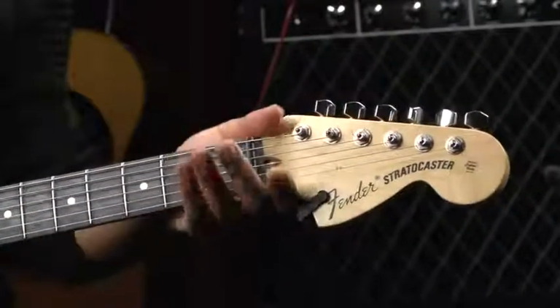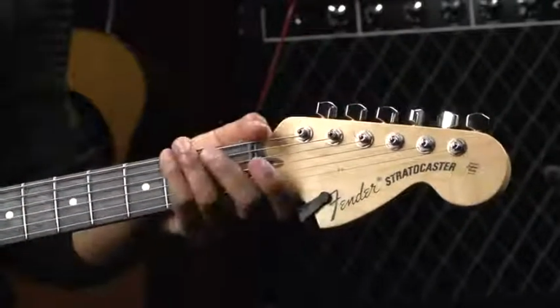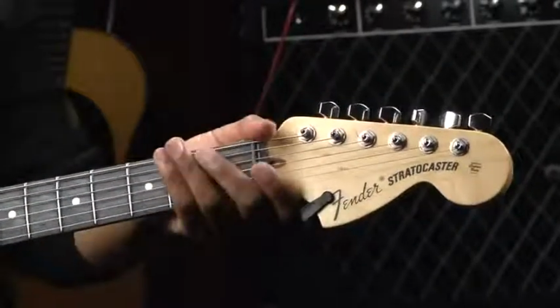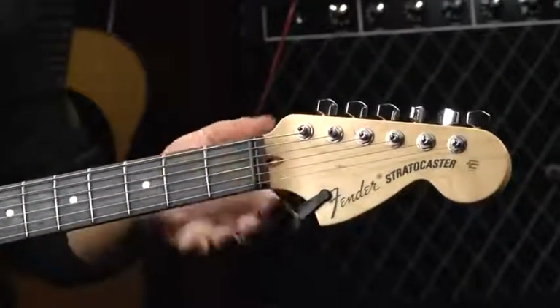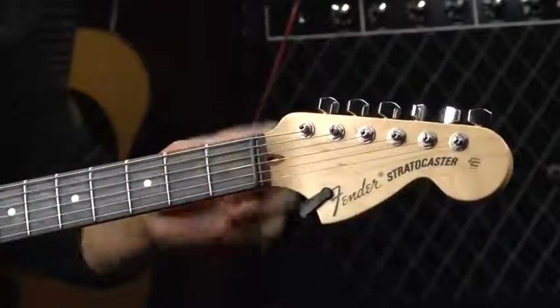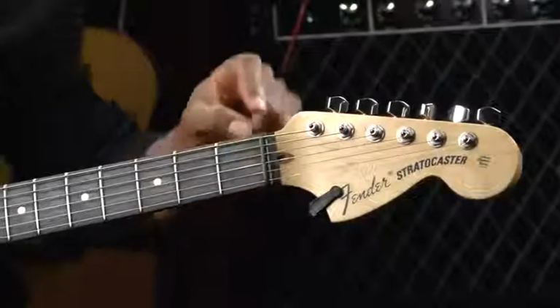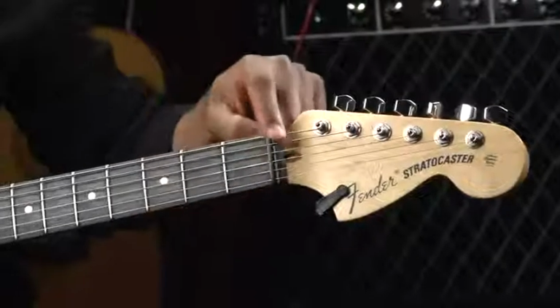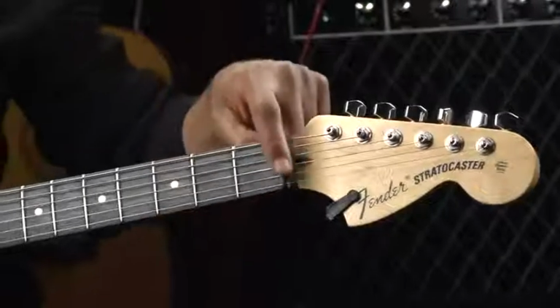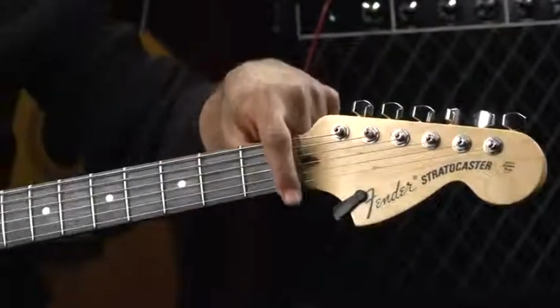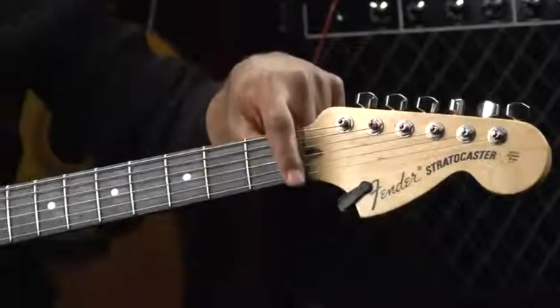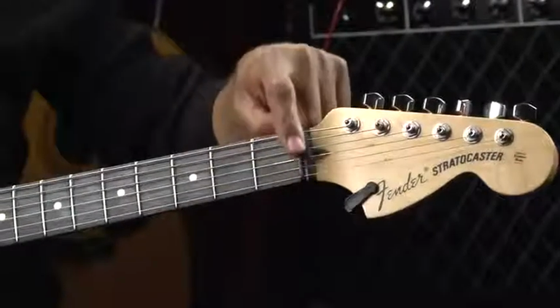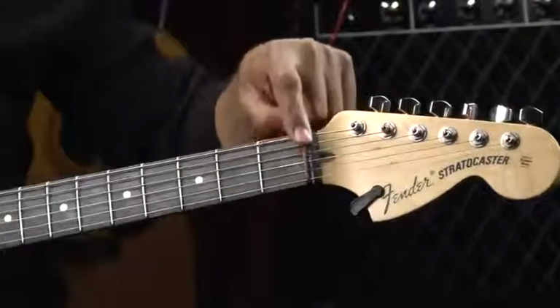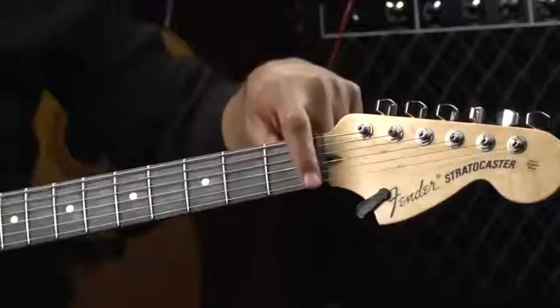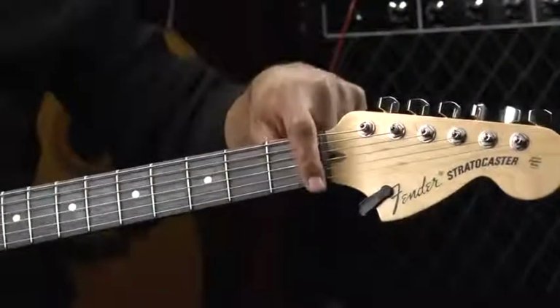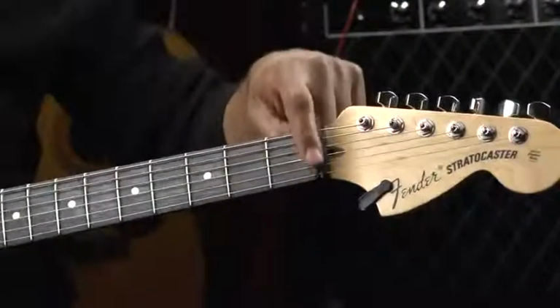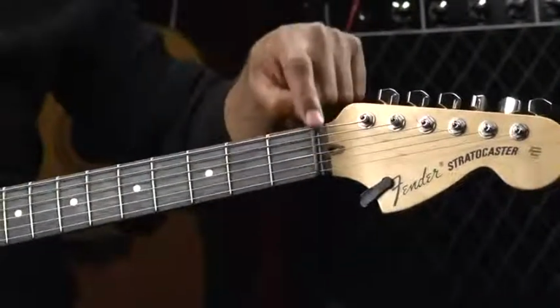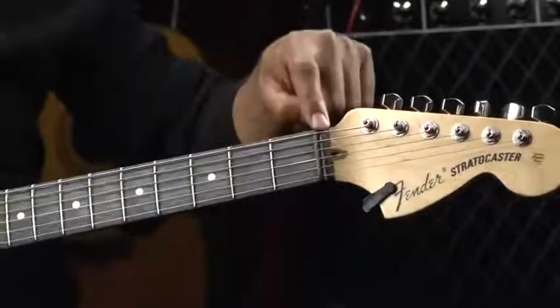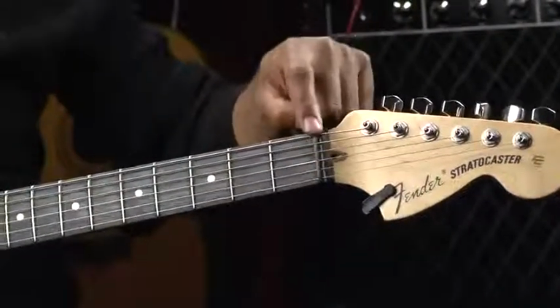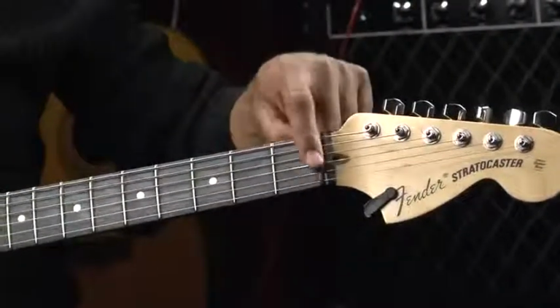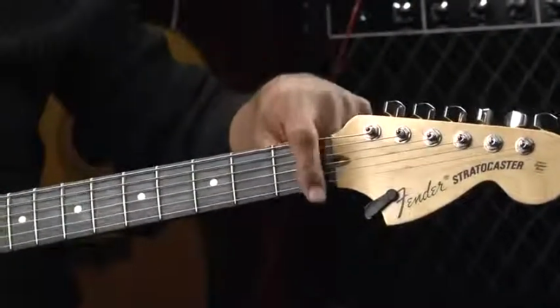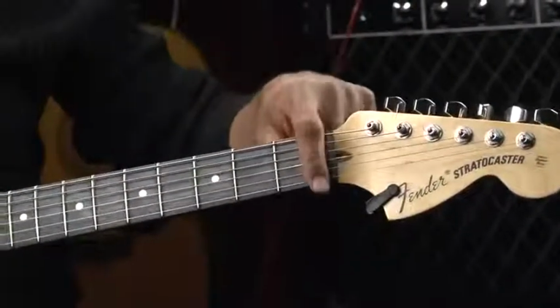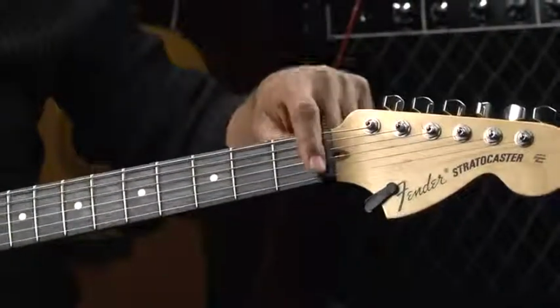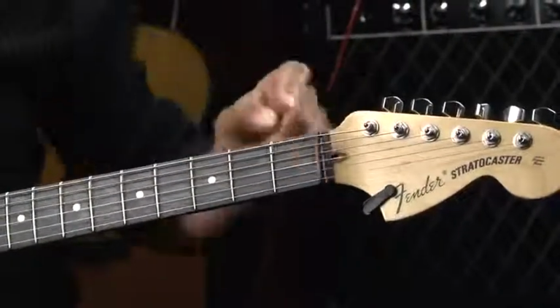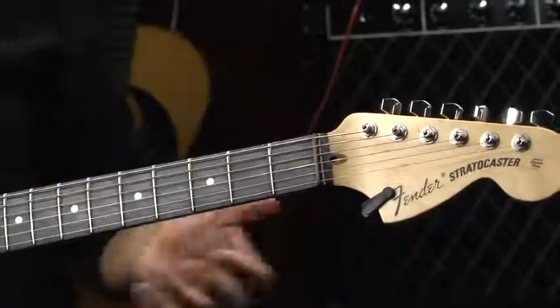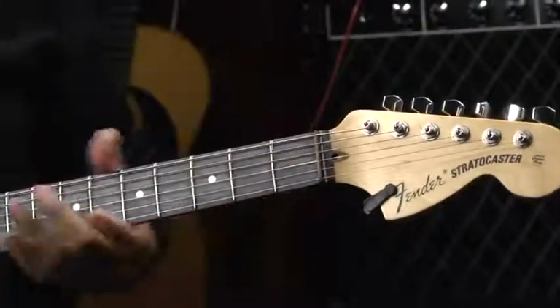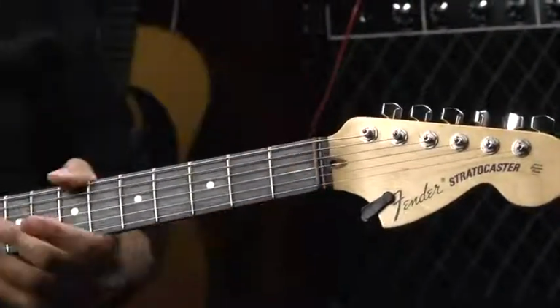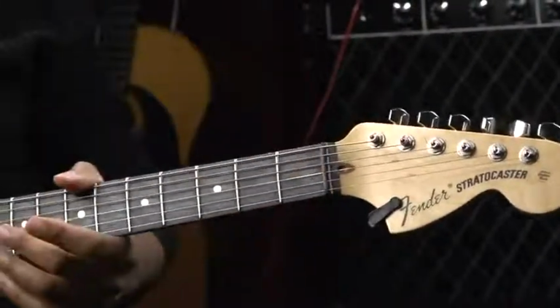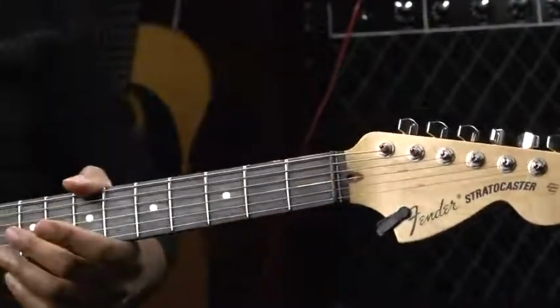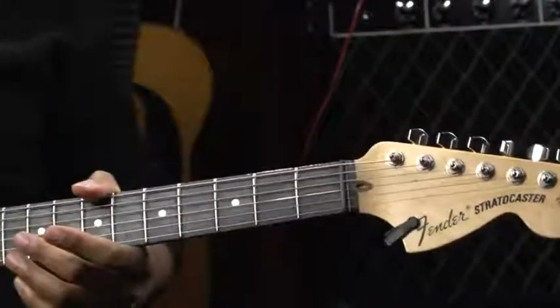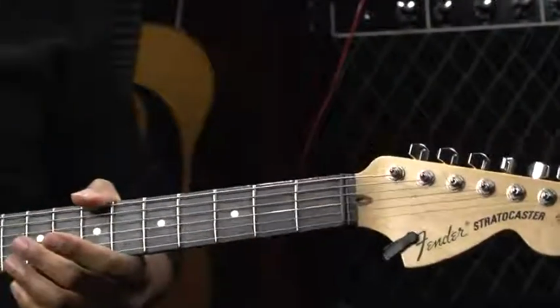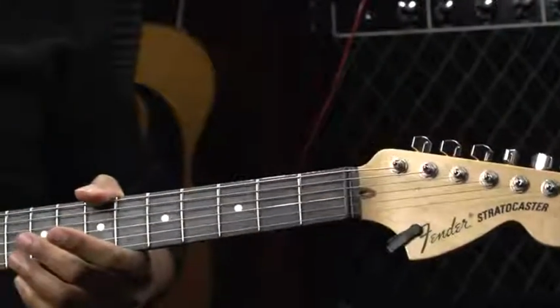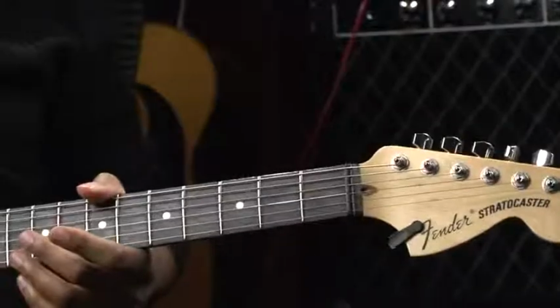Moving down the strings, we actually come to this area — this is called the nut. In this case, I have a graphite nut.